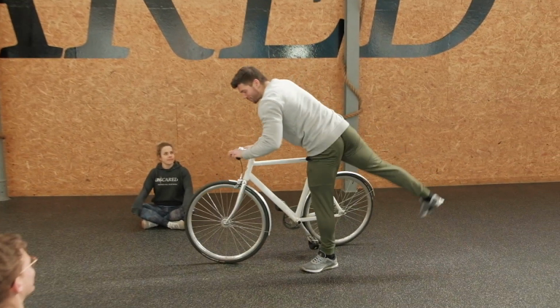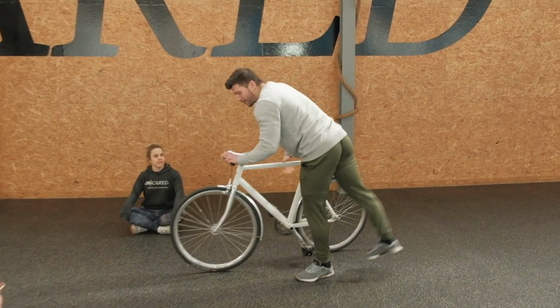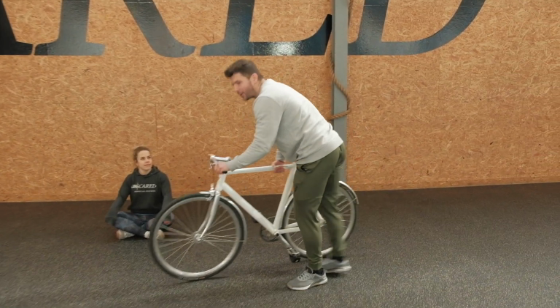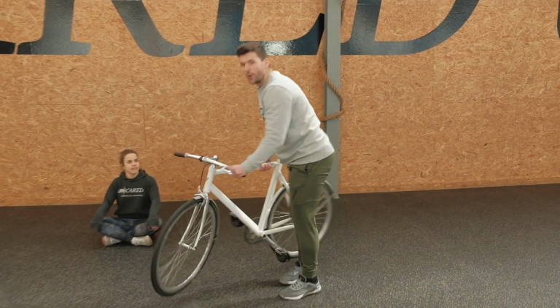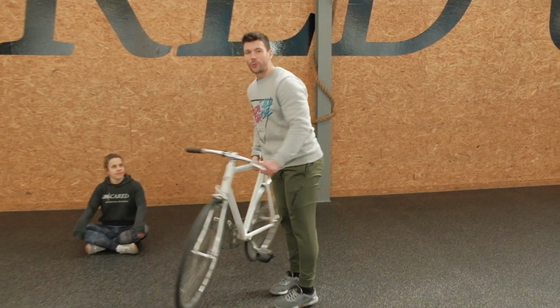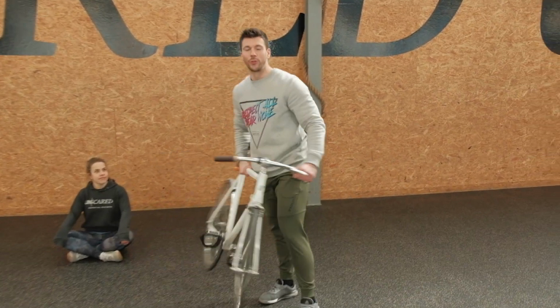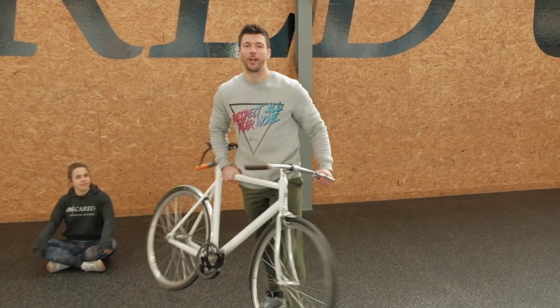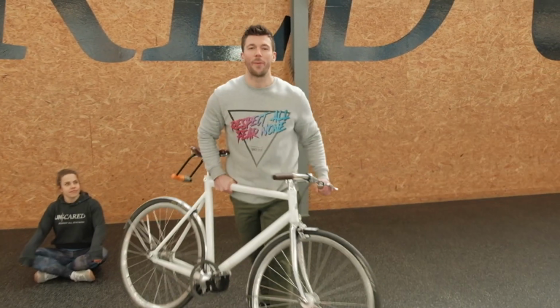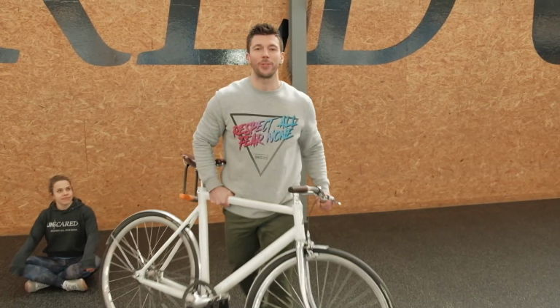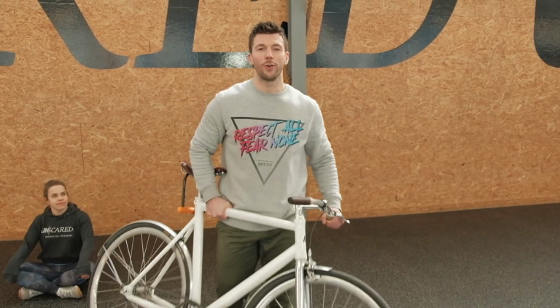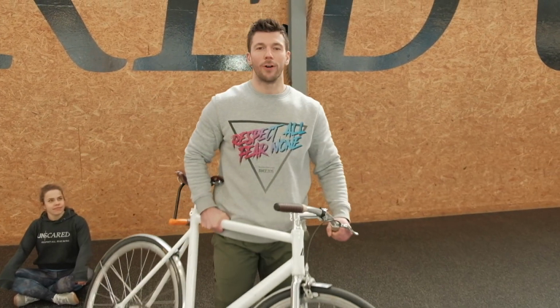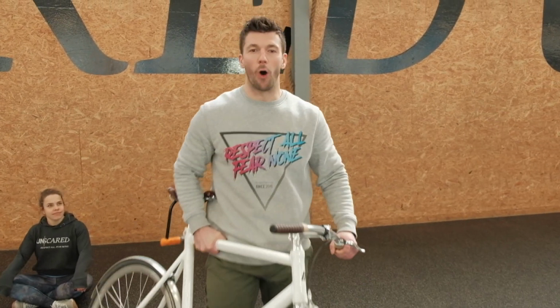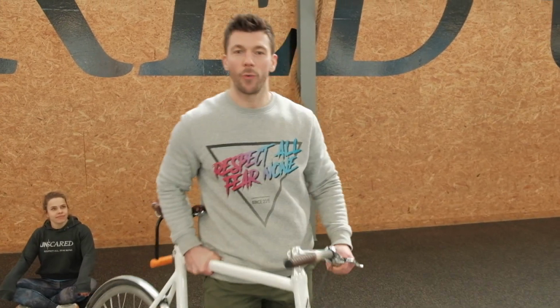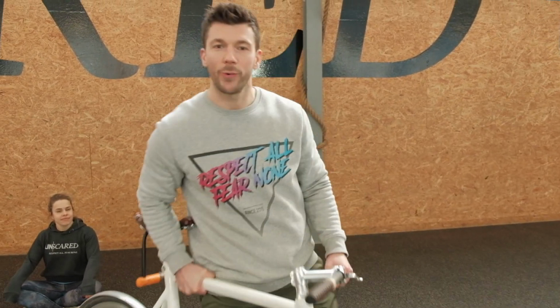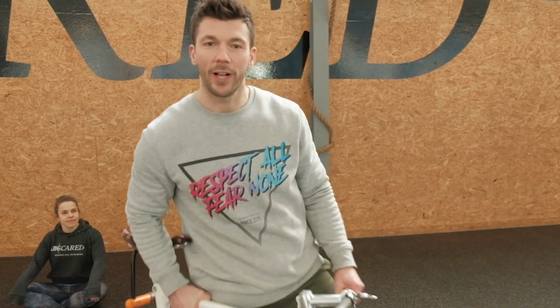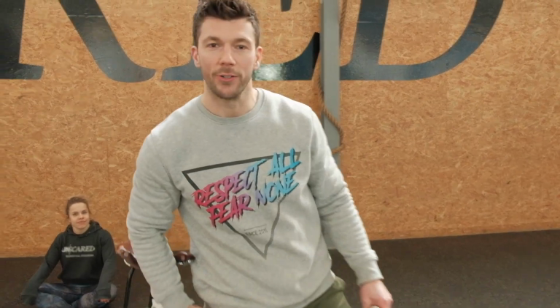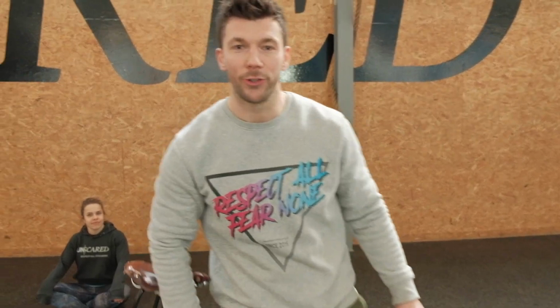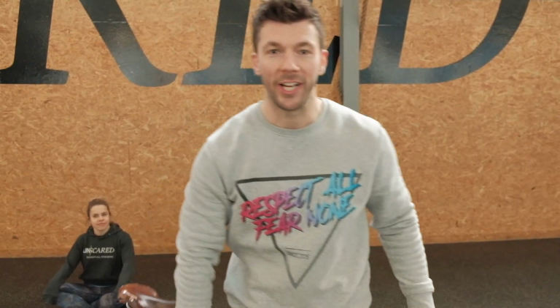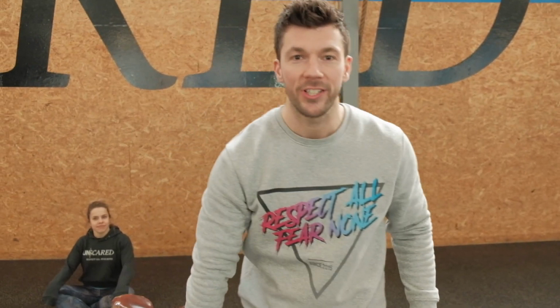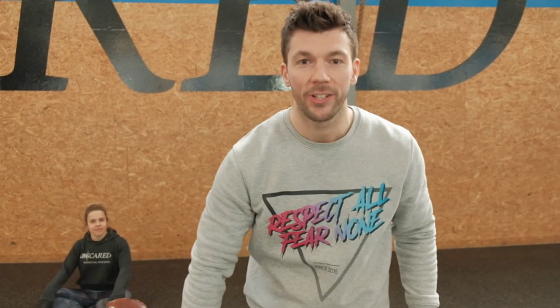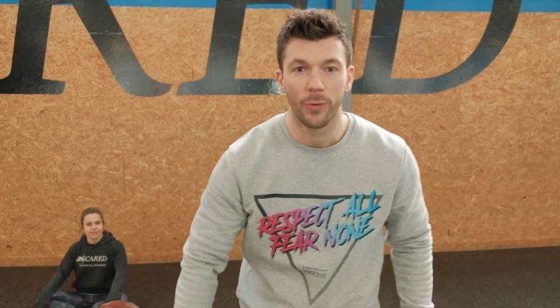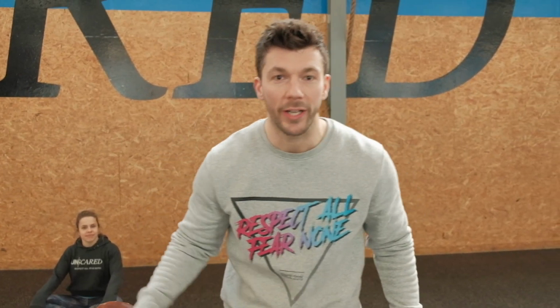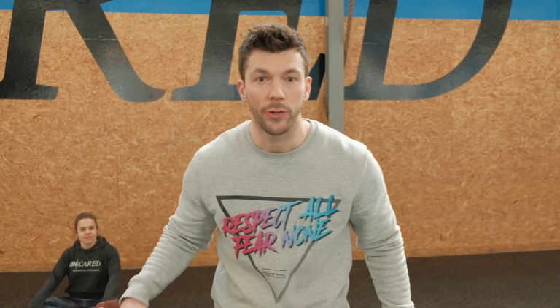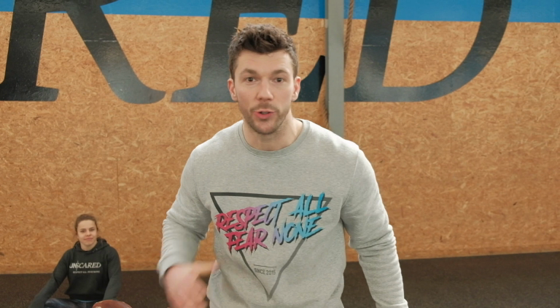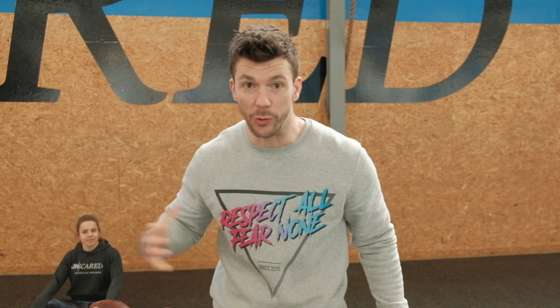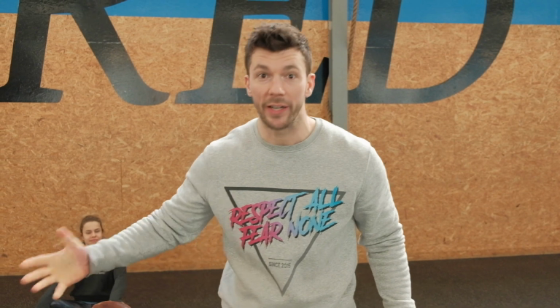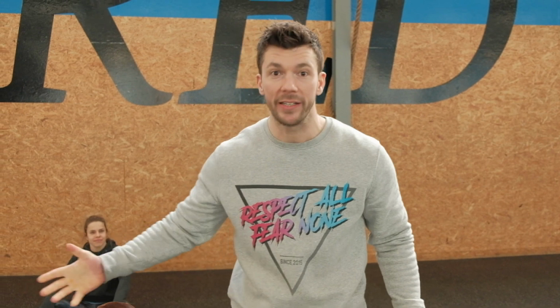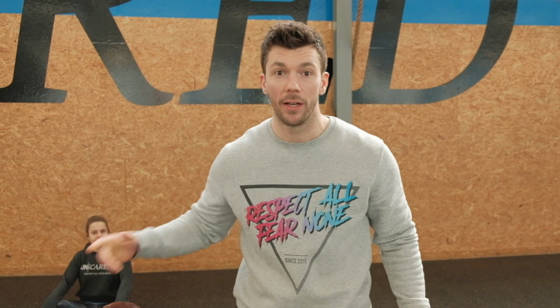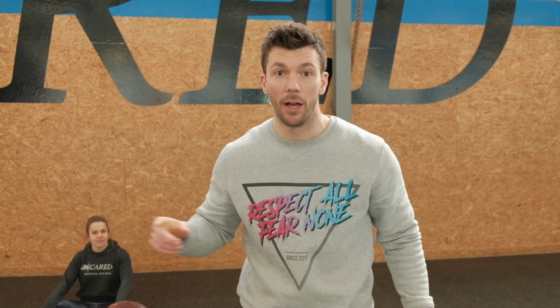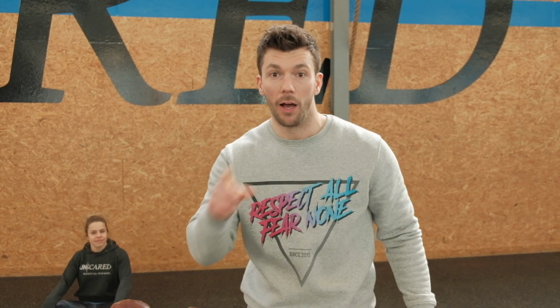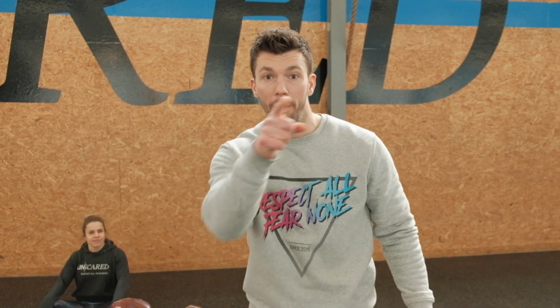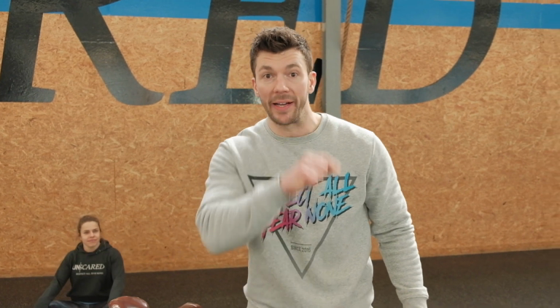Welcome to another episode of Homework Workouts. For today's workout you do not need a bike.